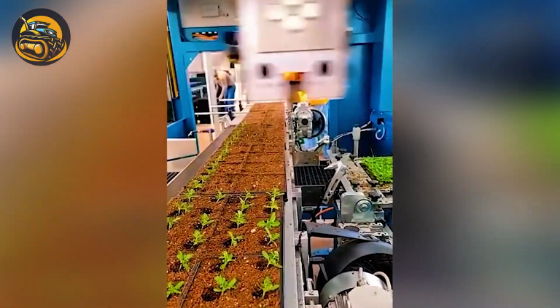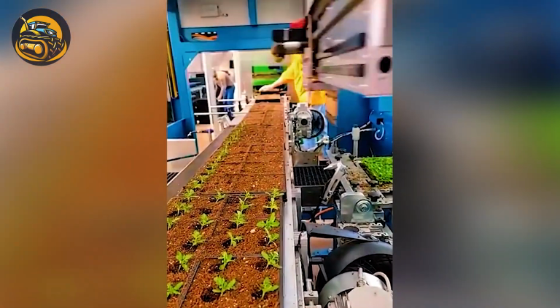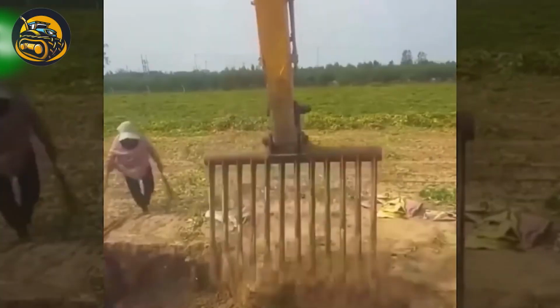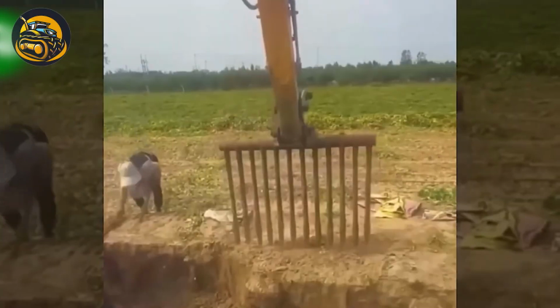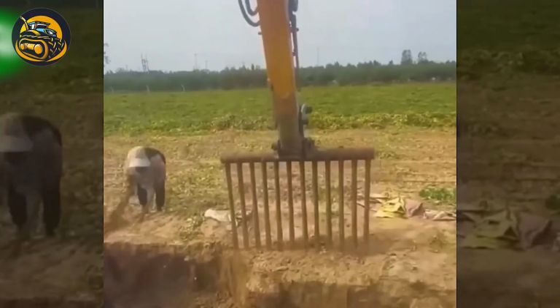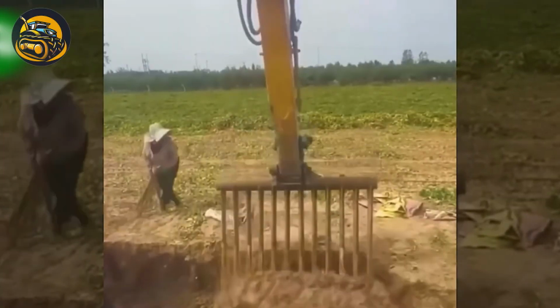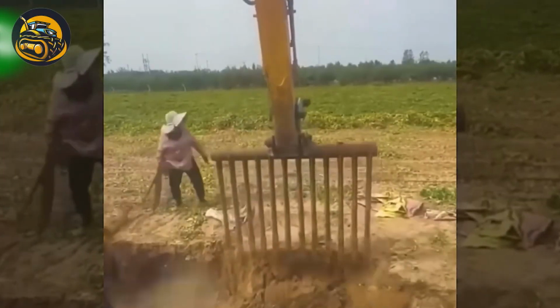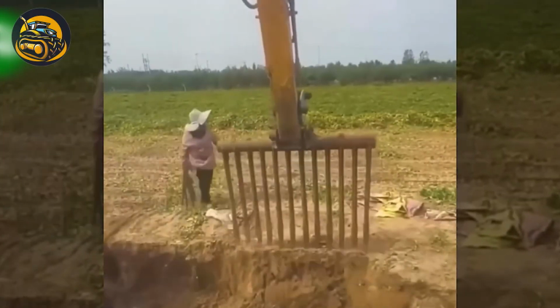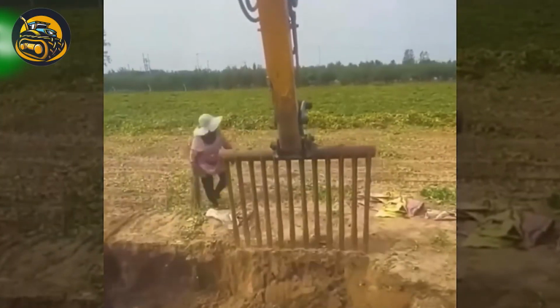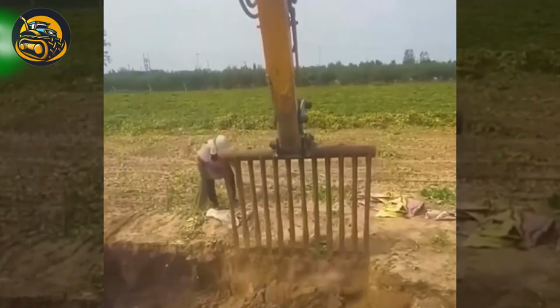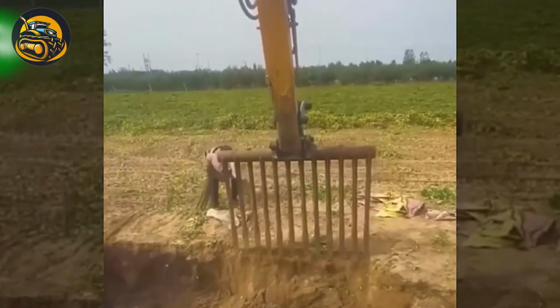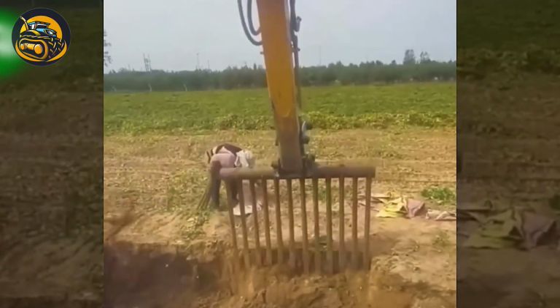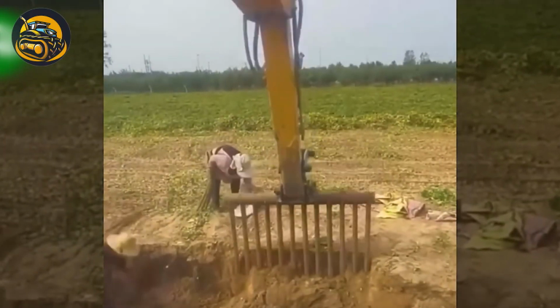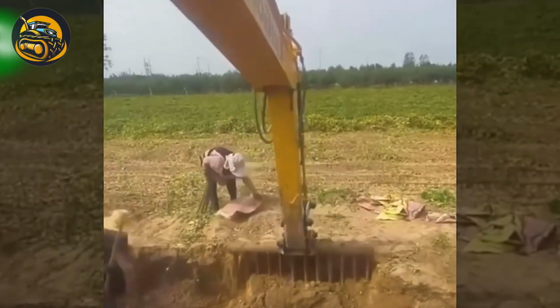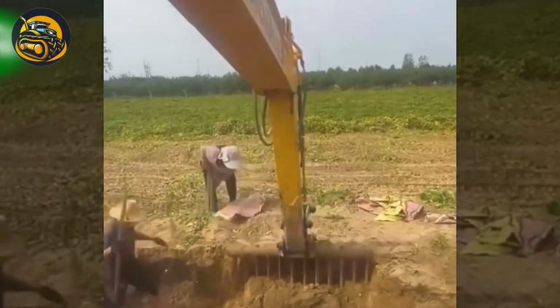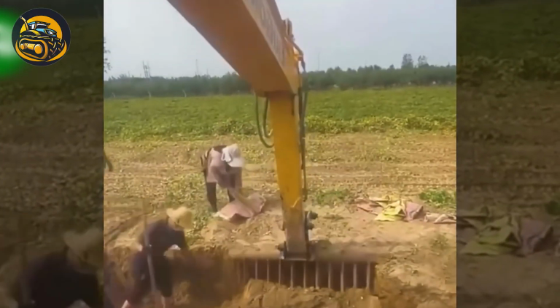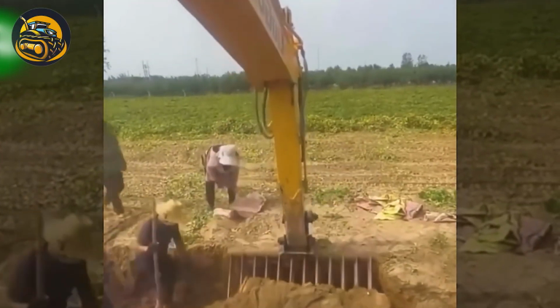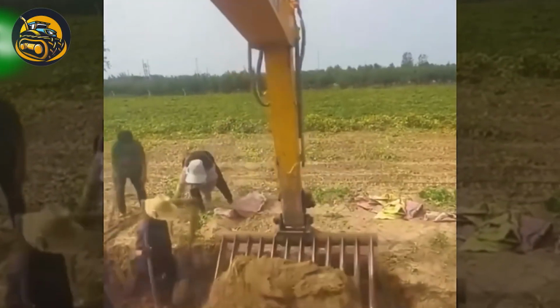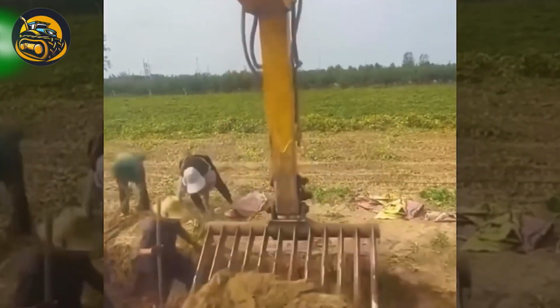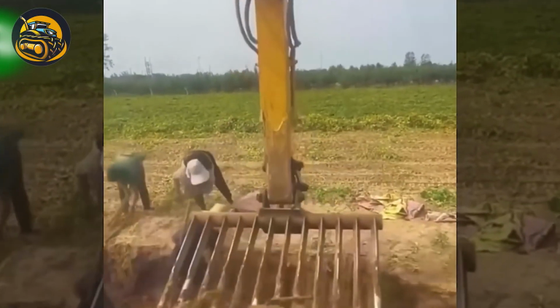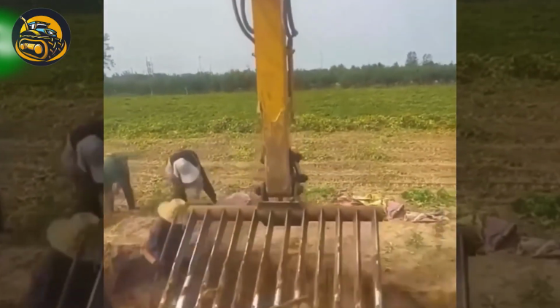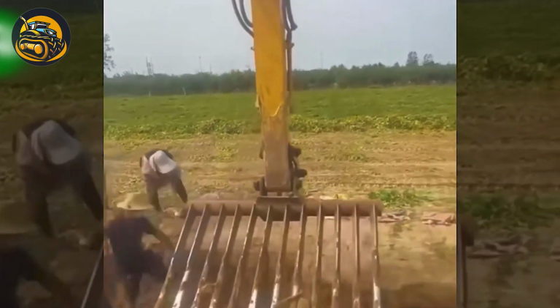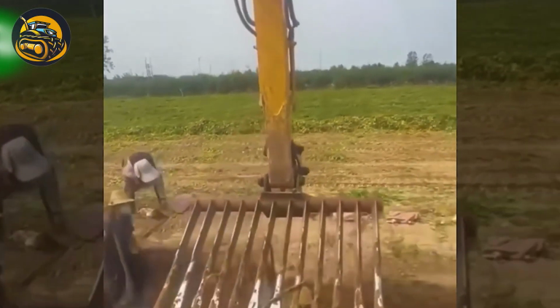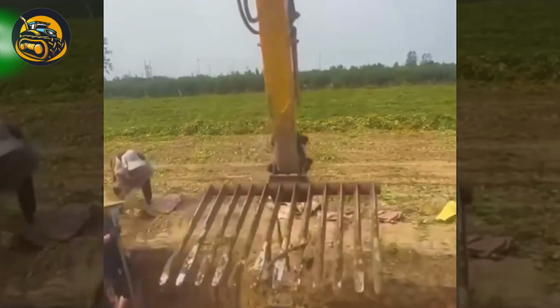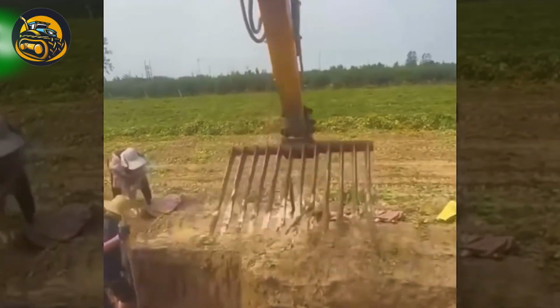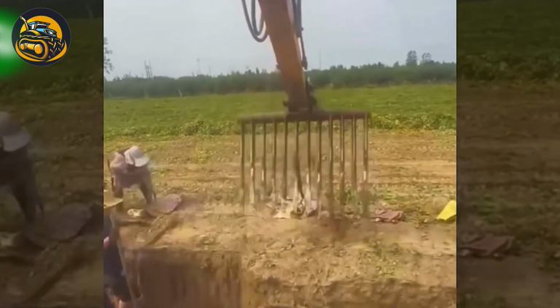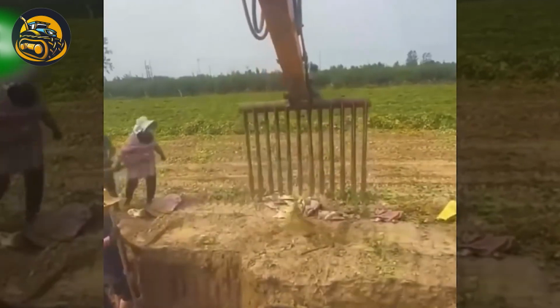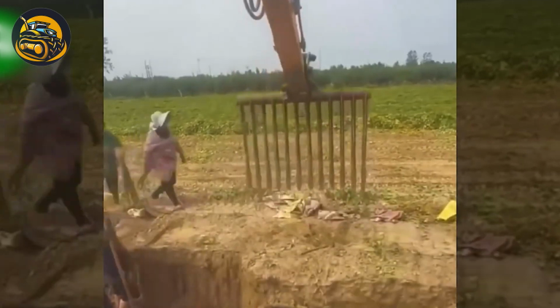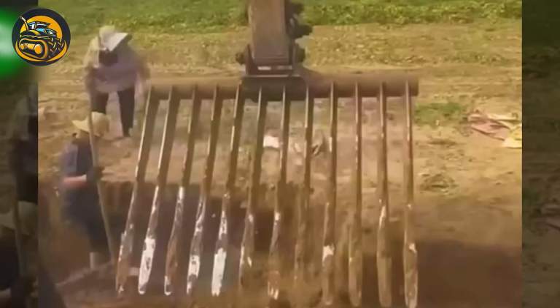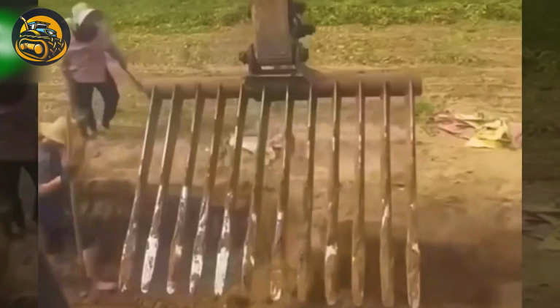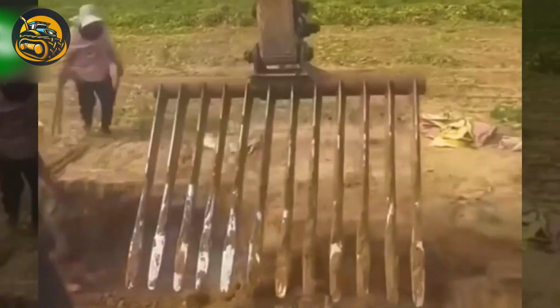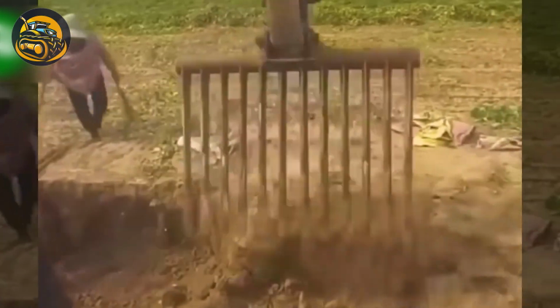To harvest purple sweet potatoes, farmers need to utilize specialized tools.